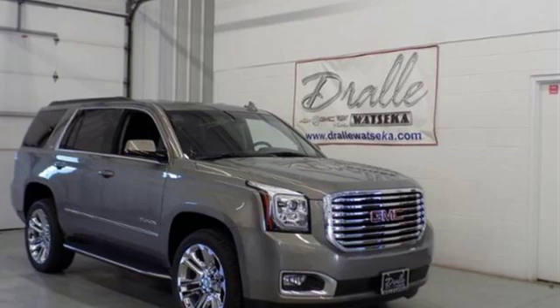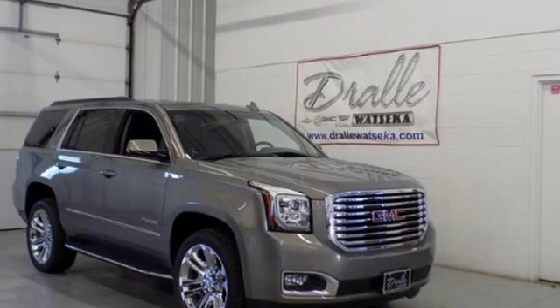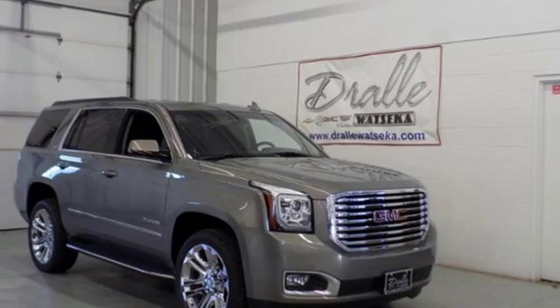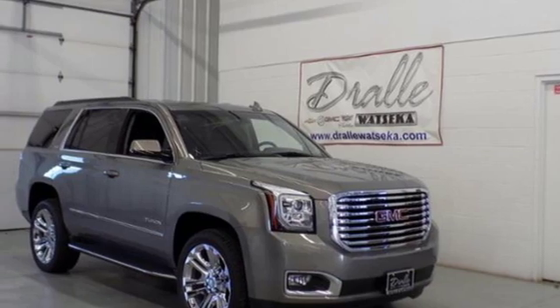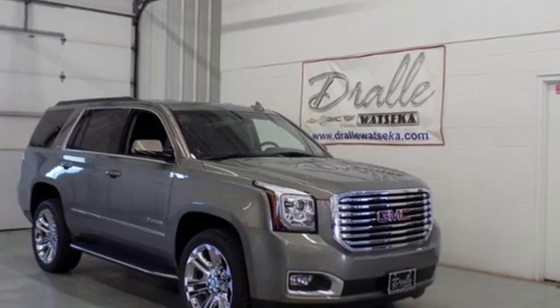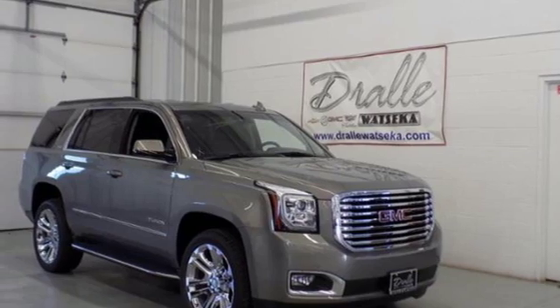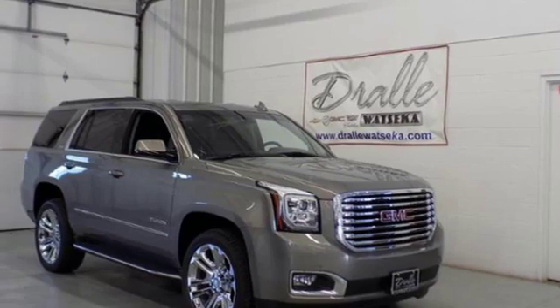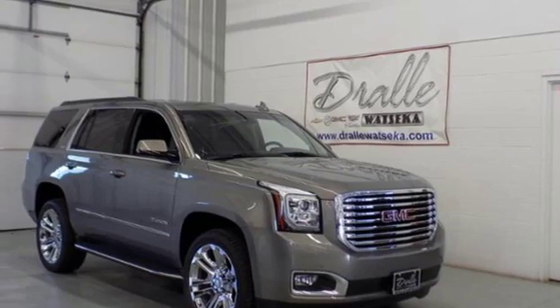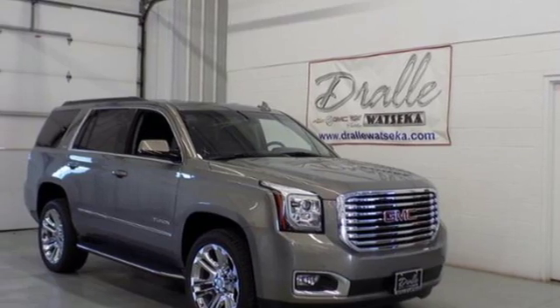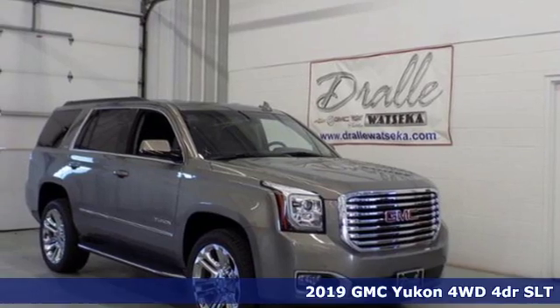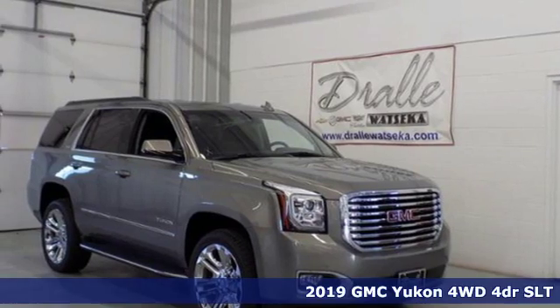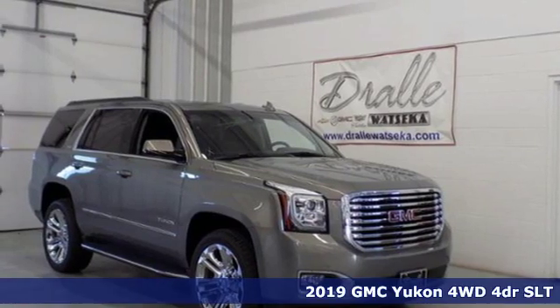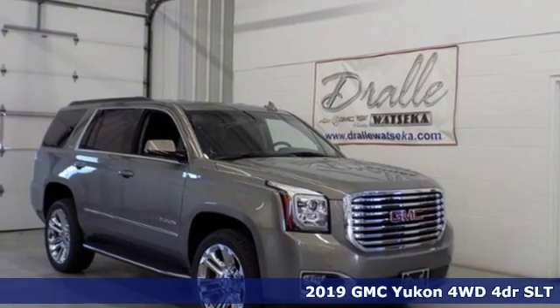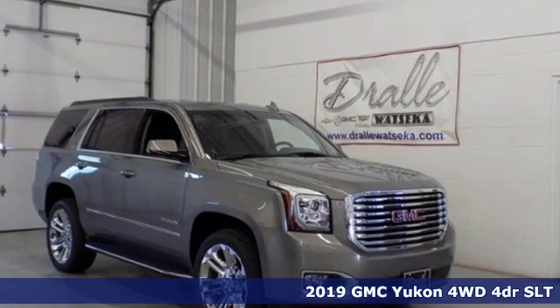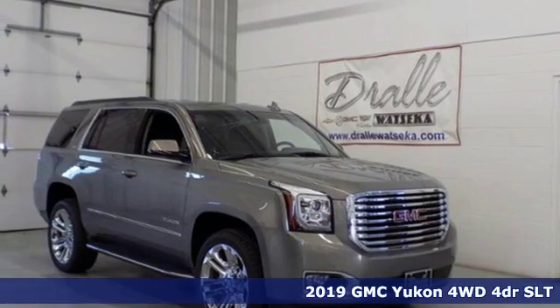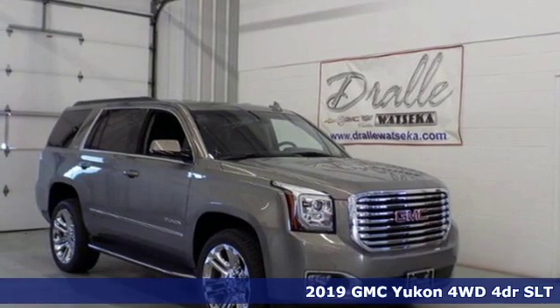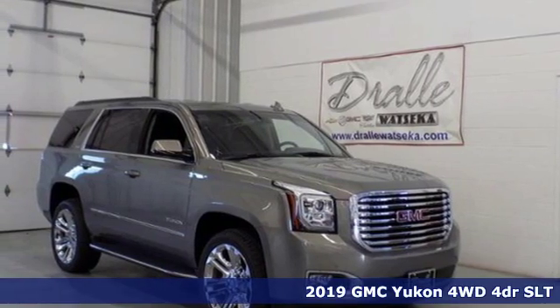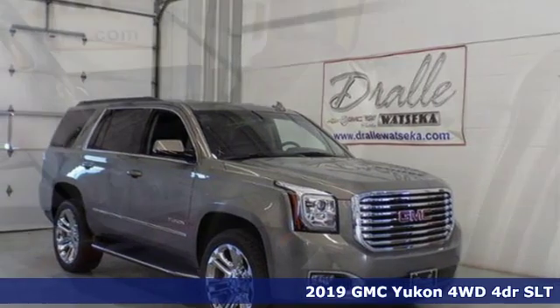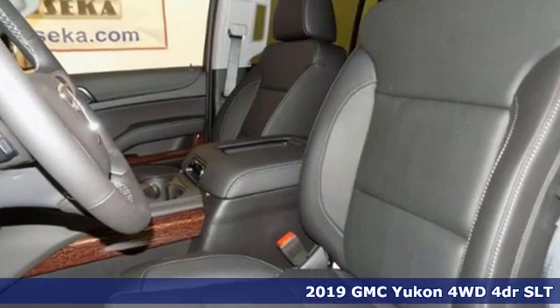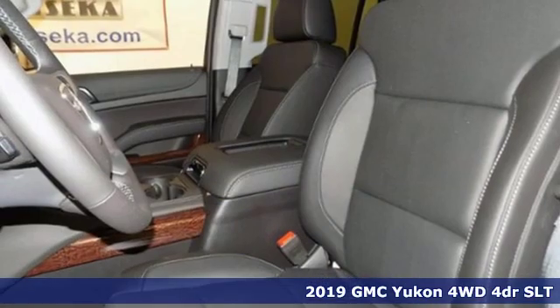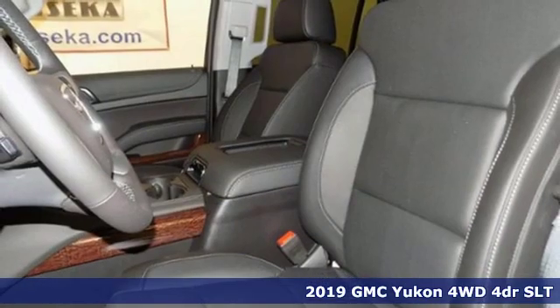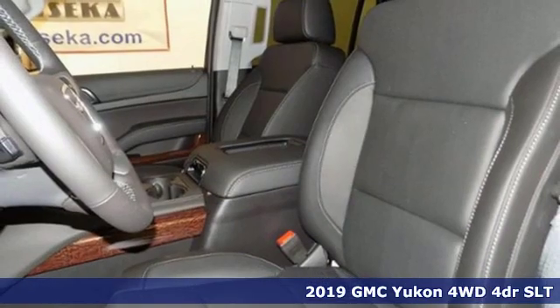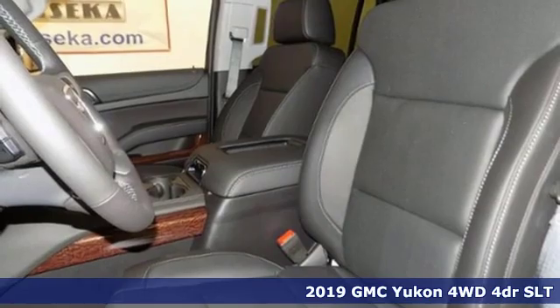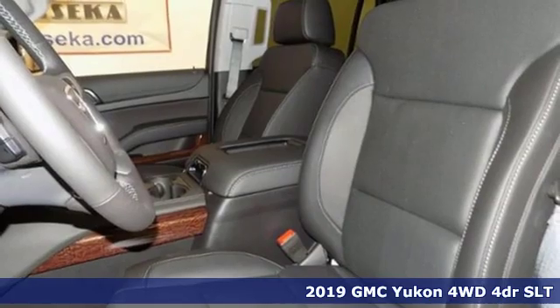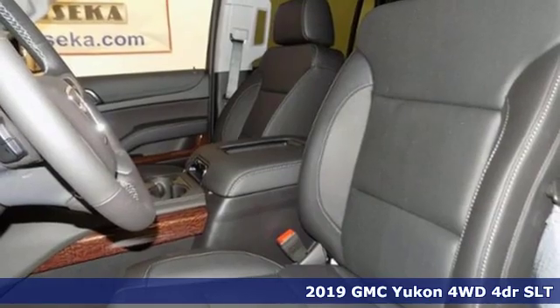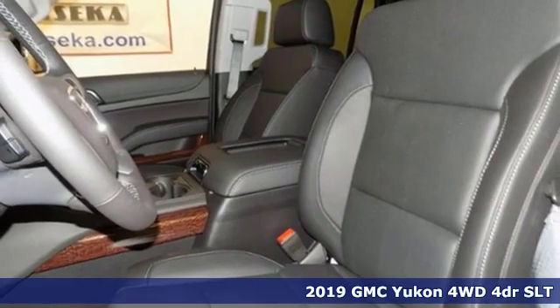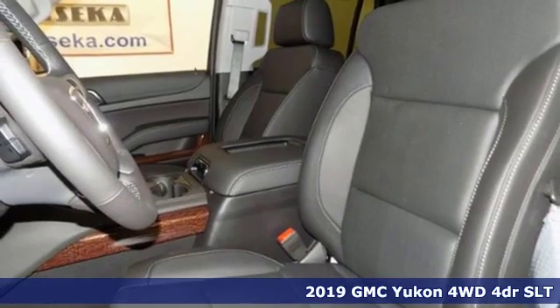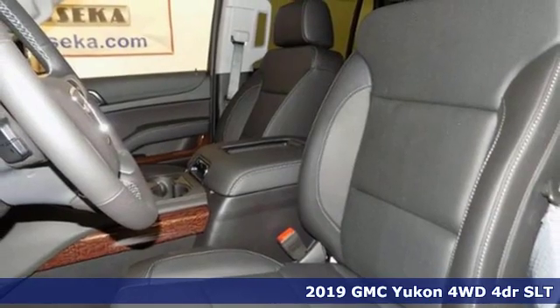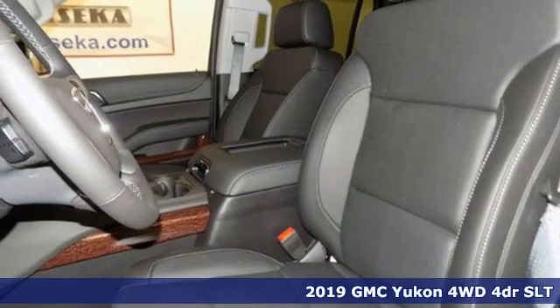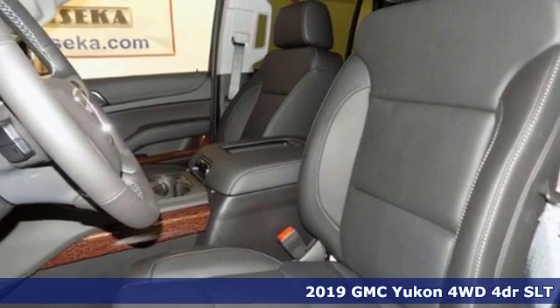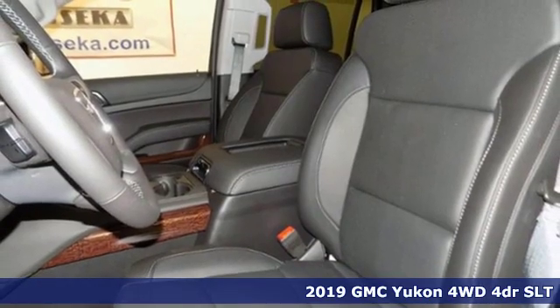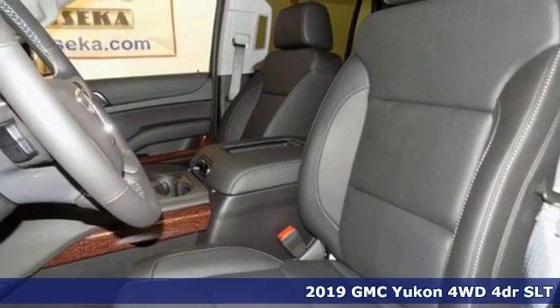It's a new 2019 GMC Yukon. Well built, well liked, and well up to the task.